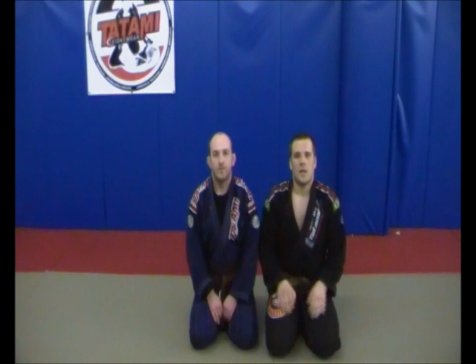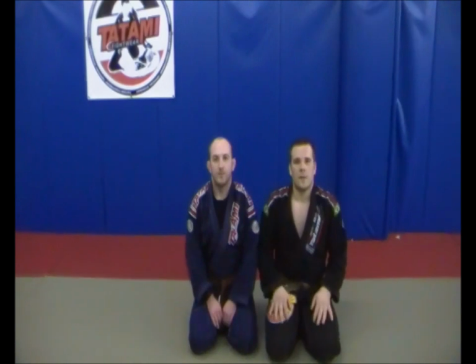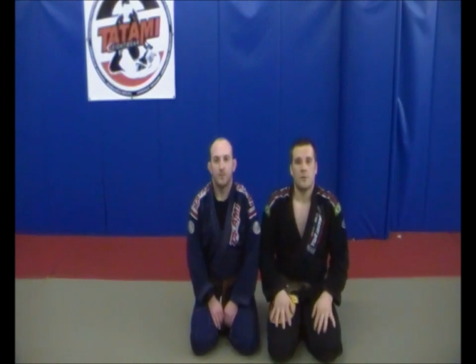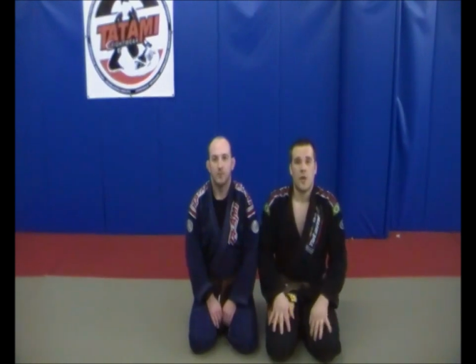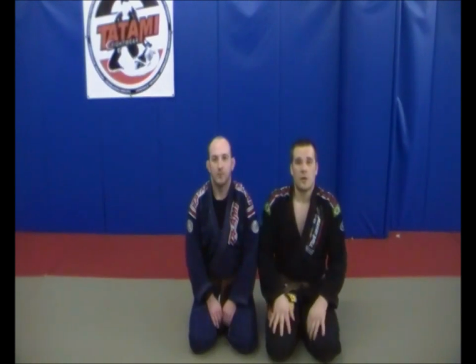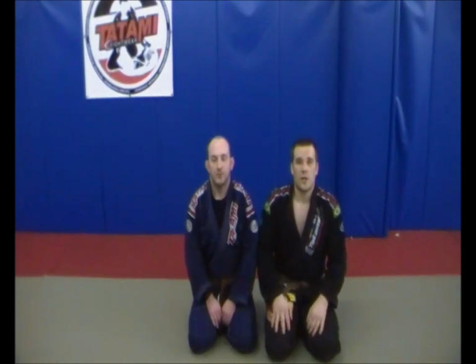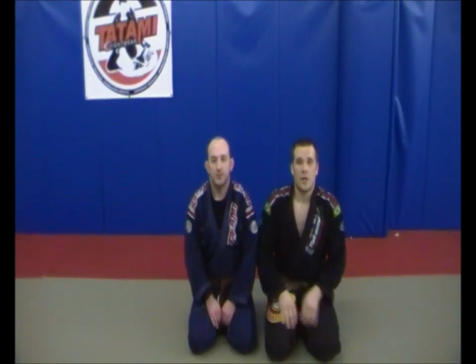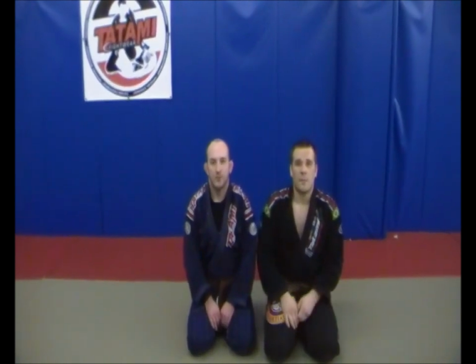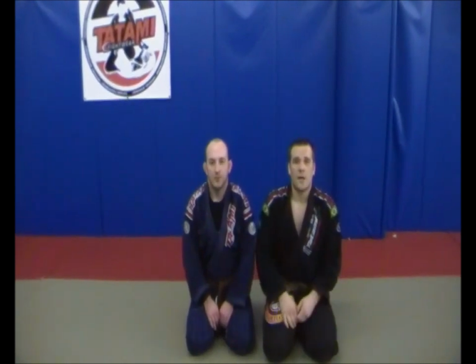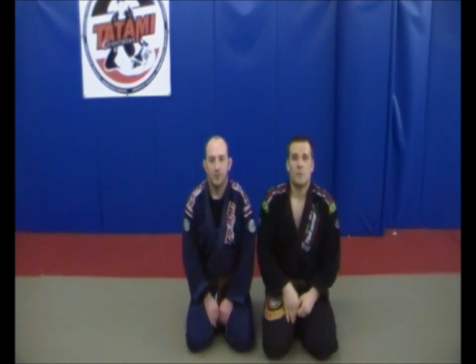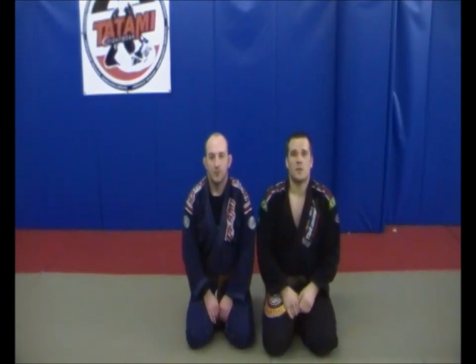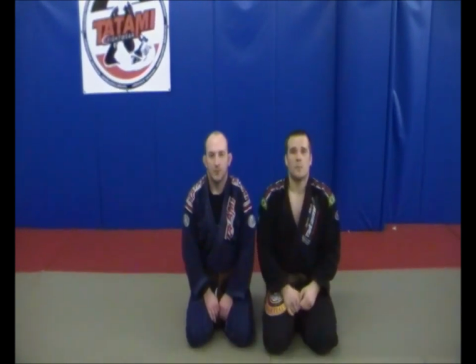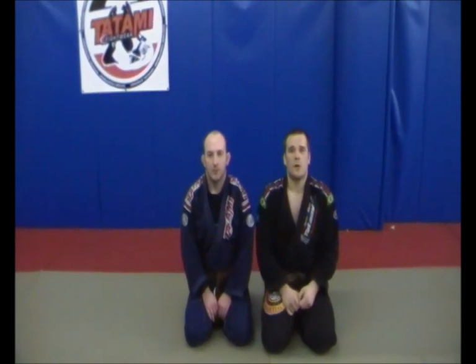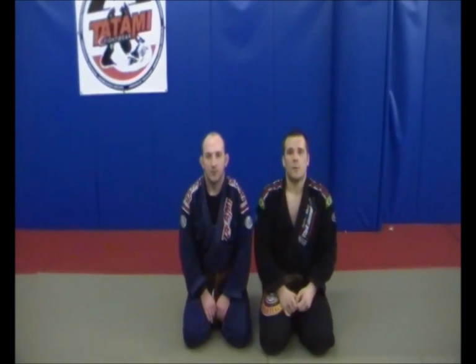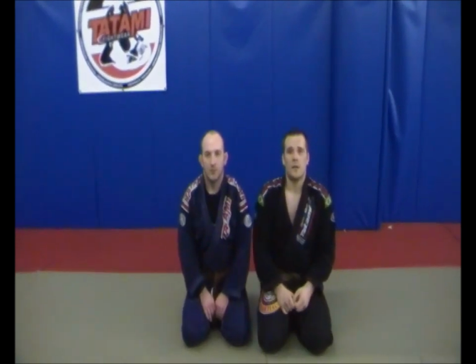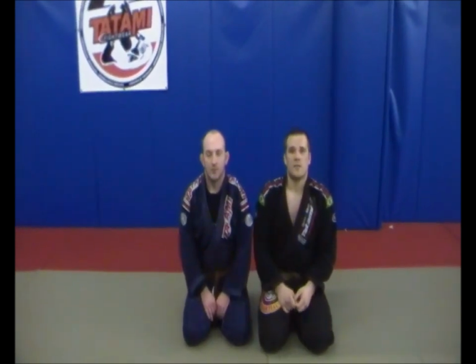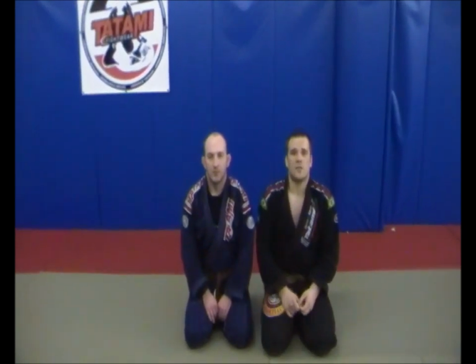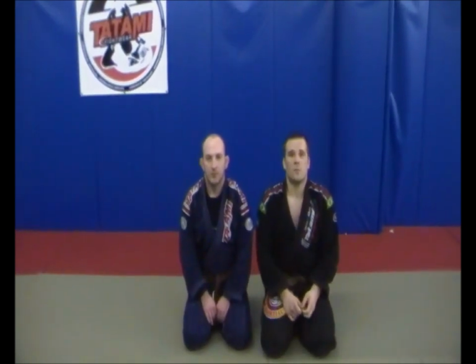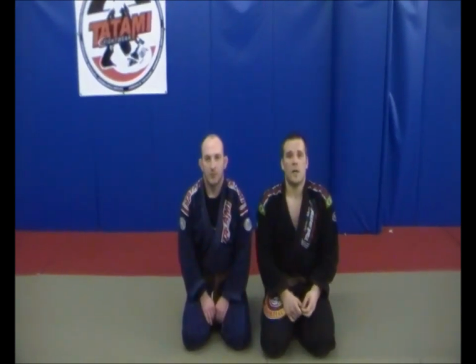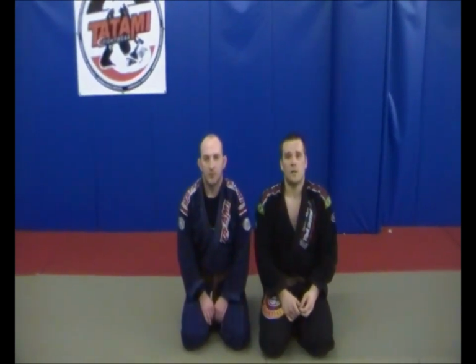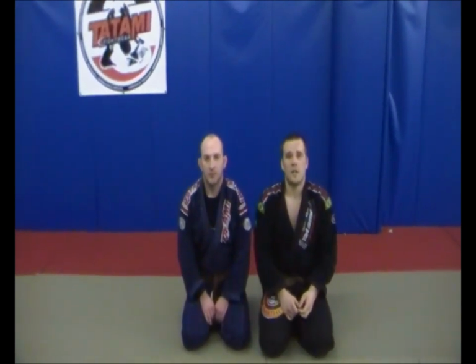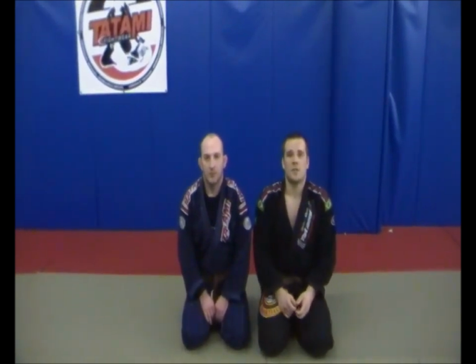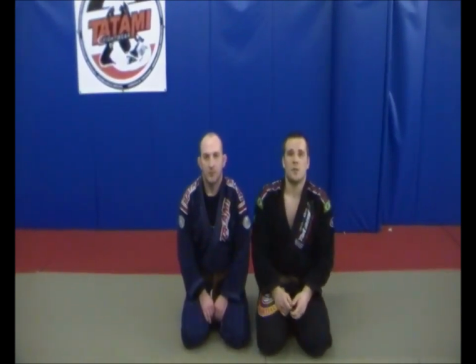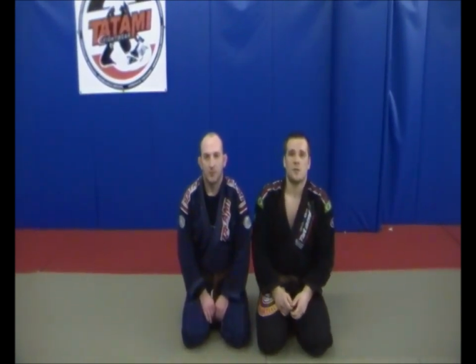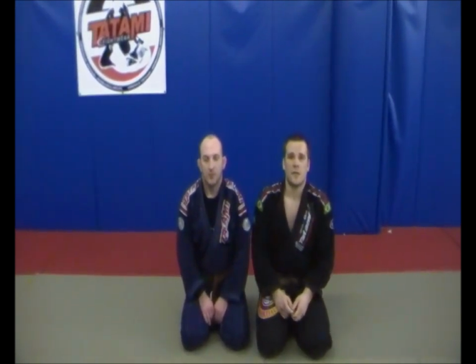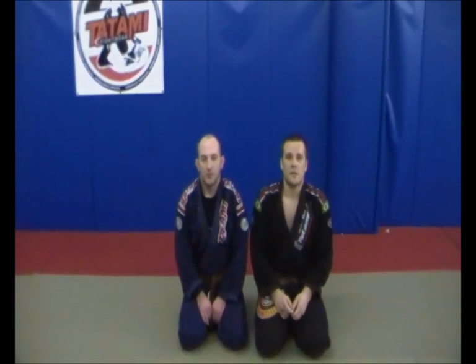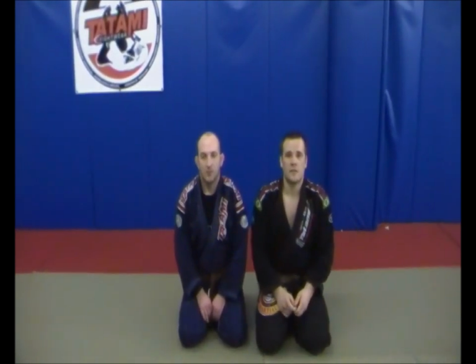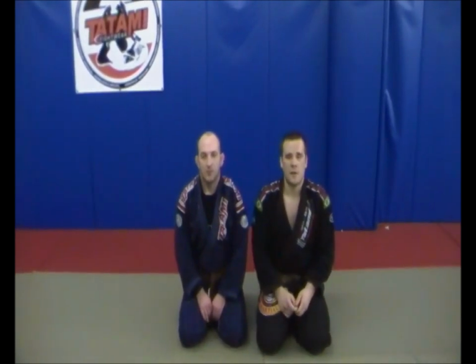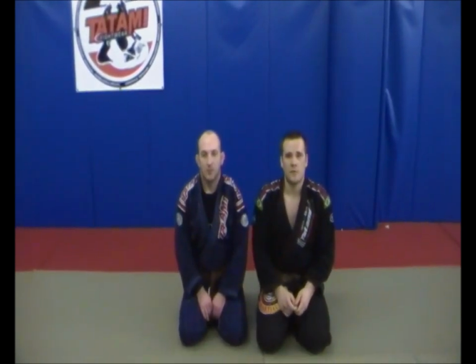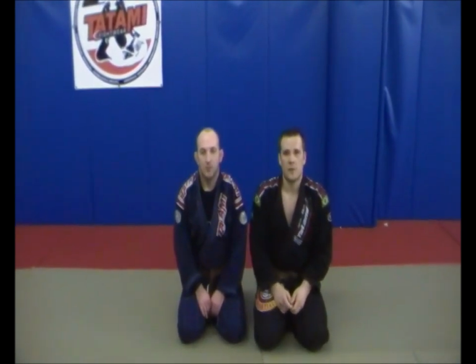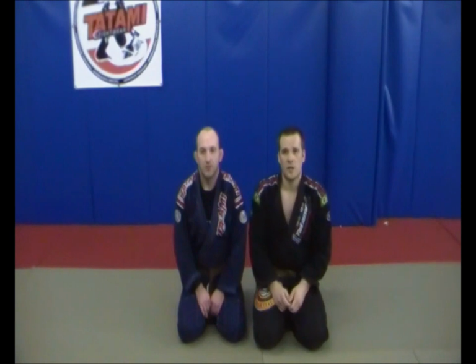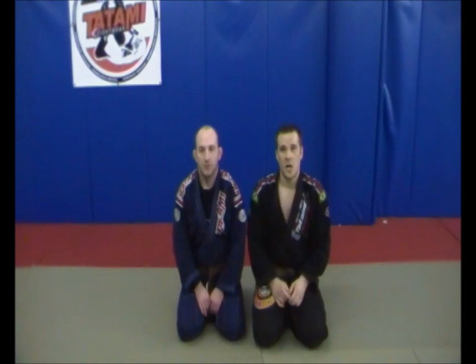Hey, my name is Greg Neil. I'm a head professor from Brown Belt and I'm a sponsor of the Tami Fight Day.